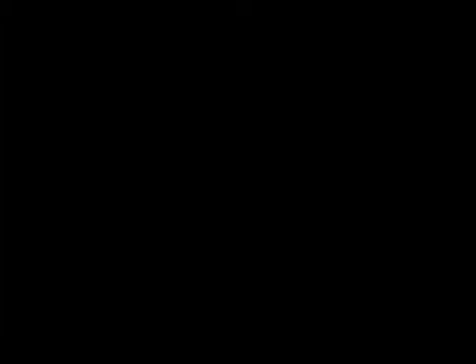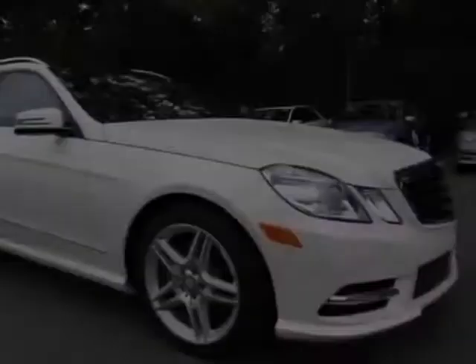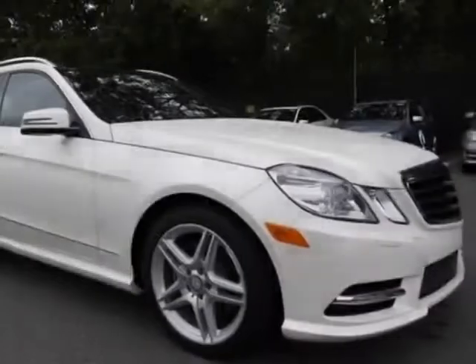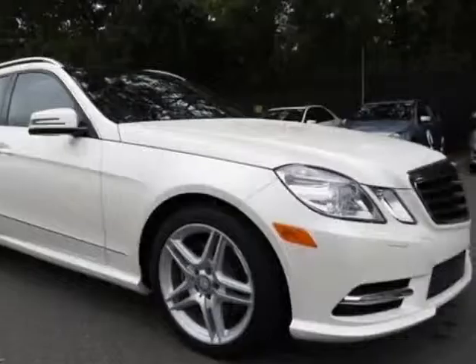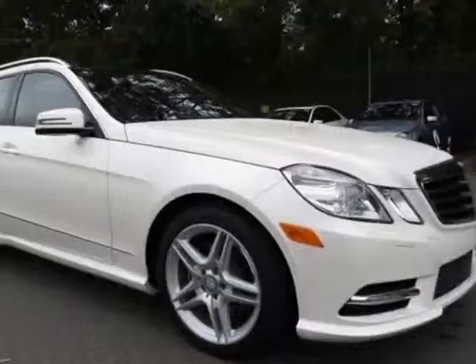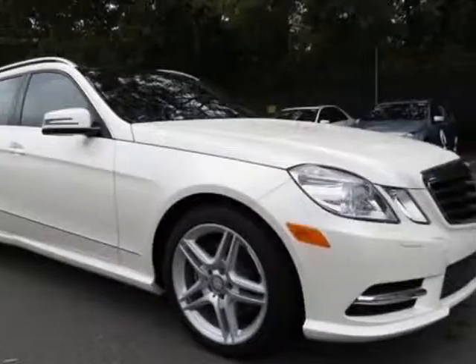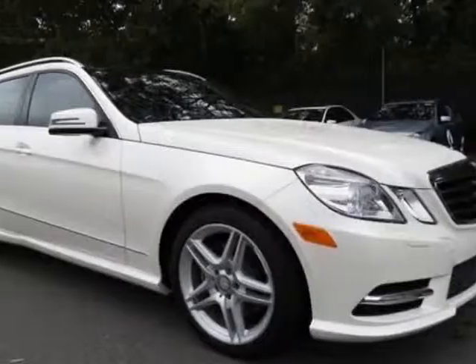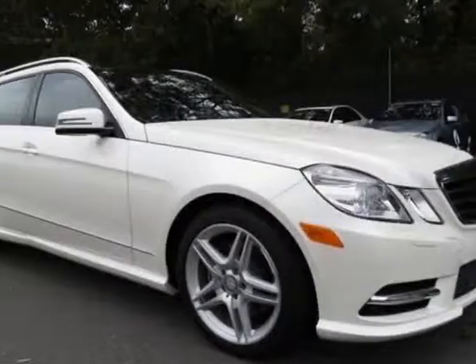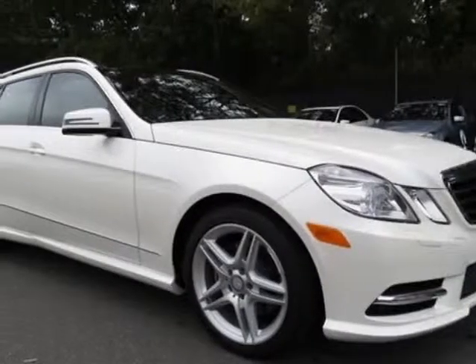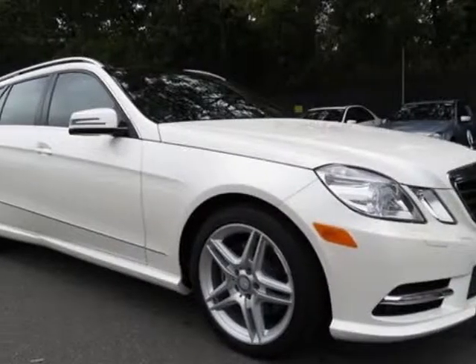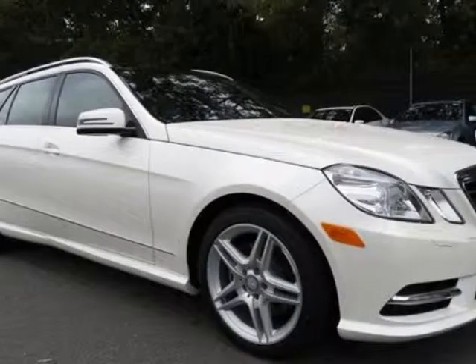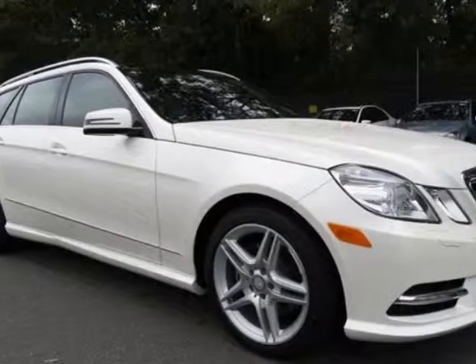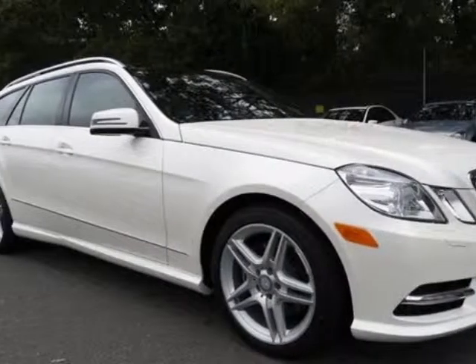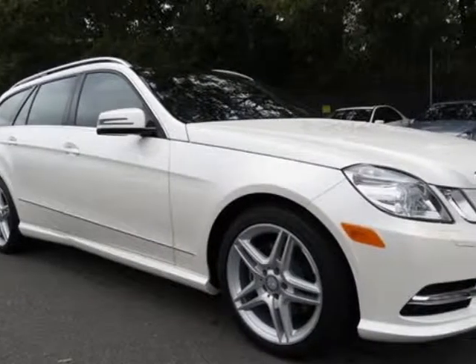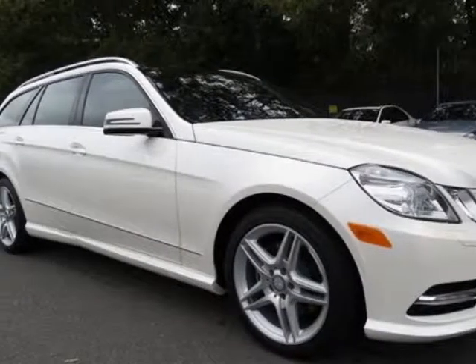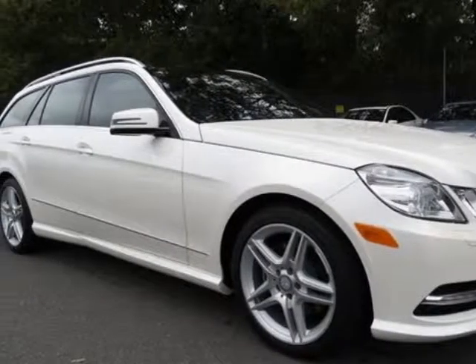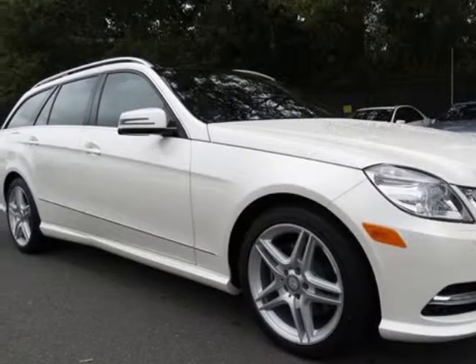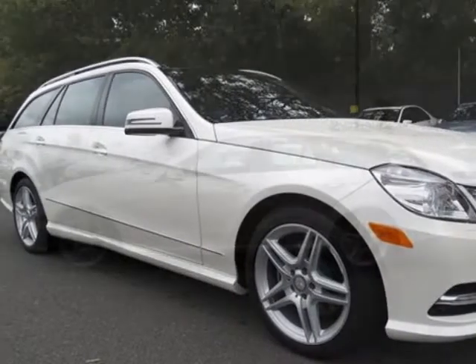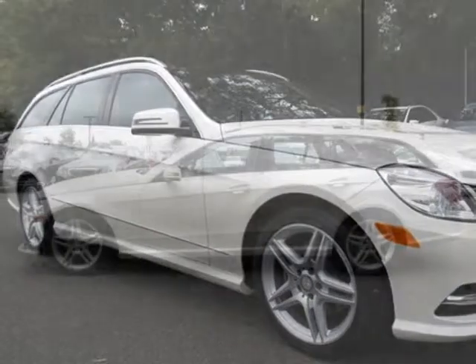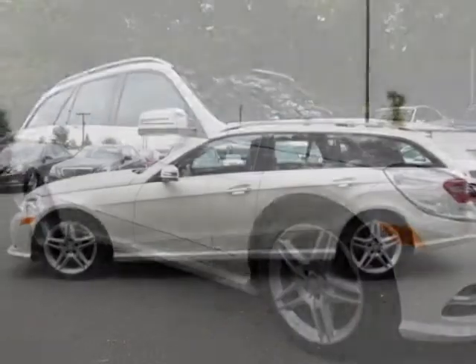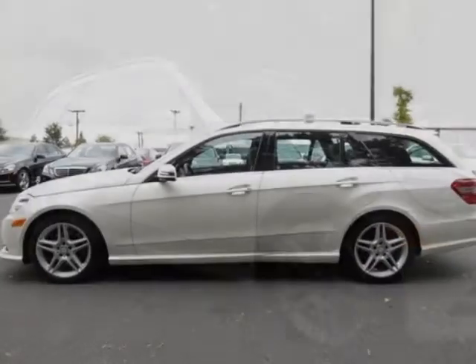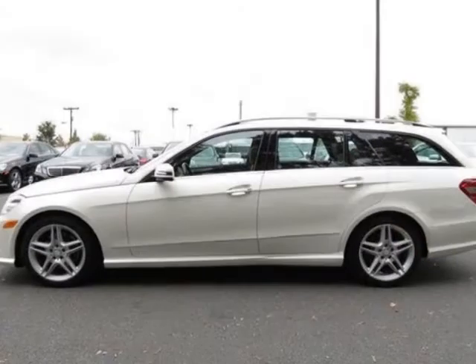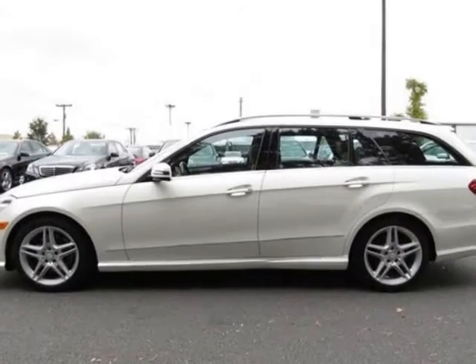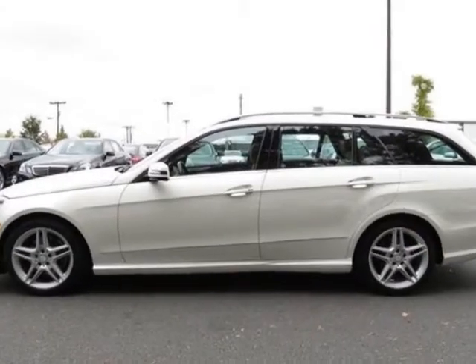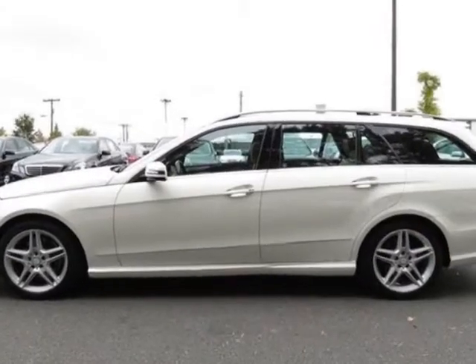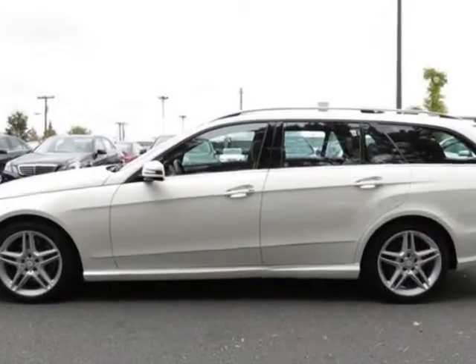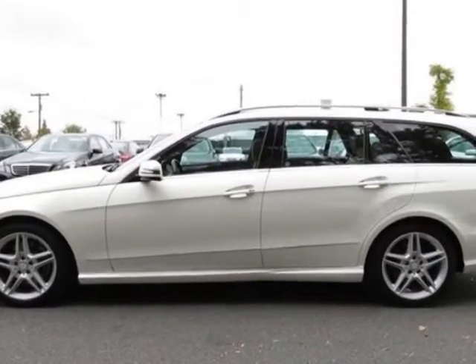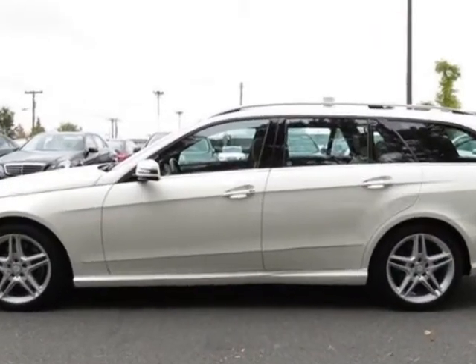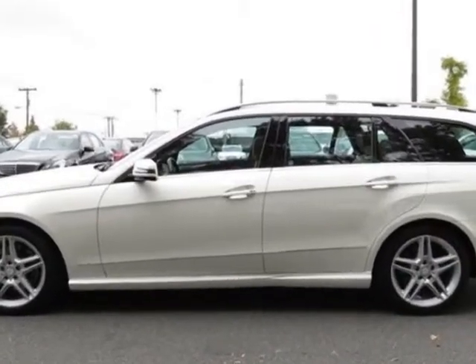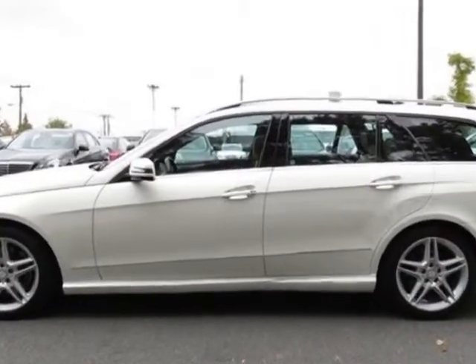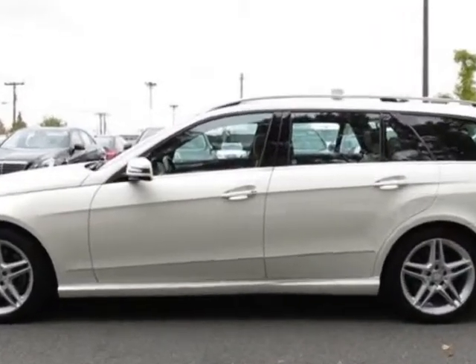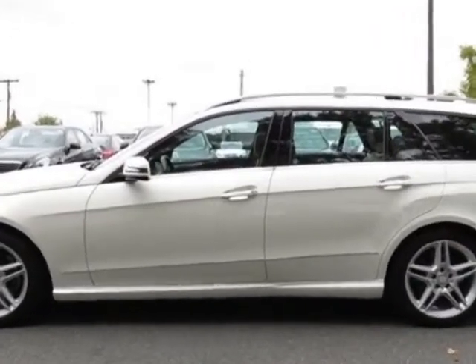Take a look at this new 2013 Mercedes-Benz E-Class. For your protection, this vehicle has a full factory warranty.